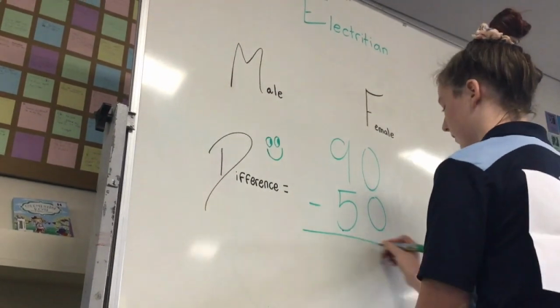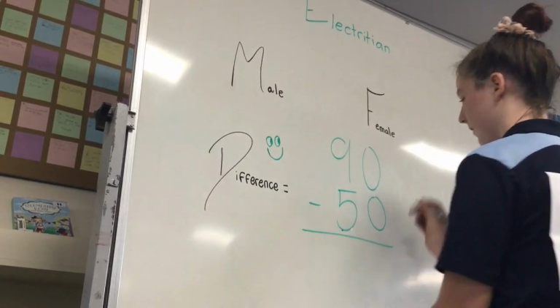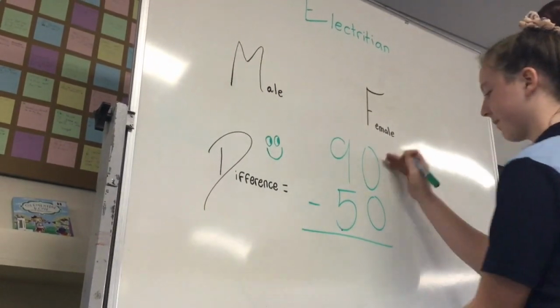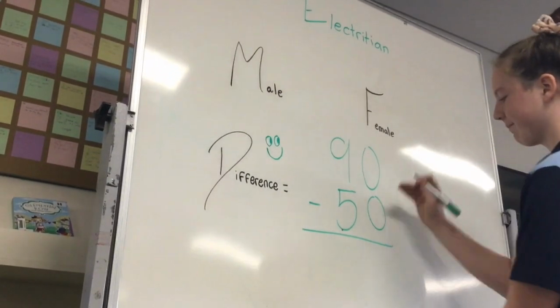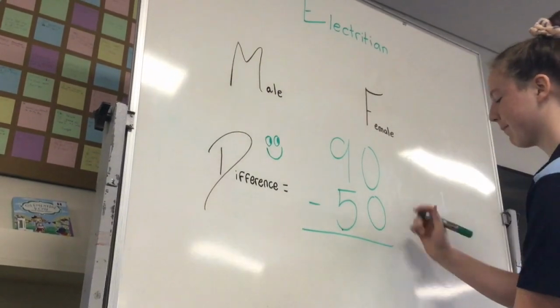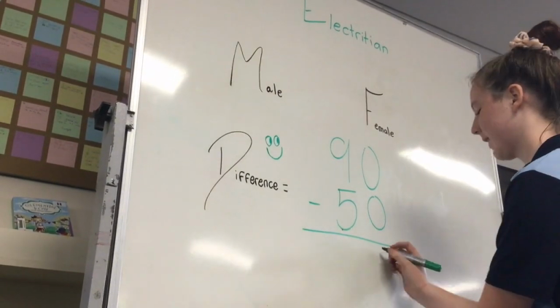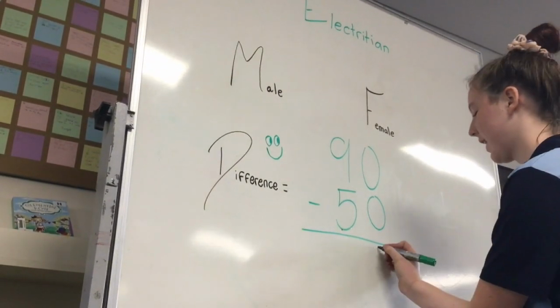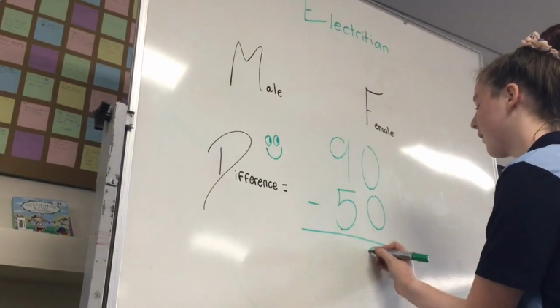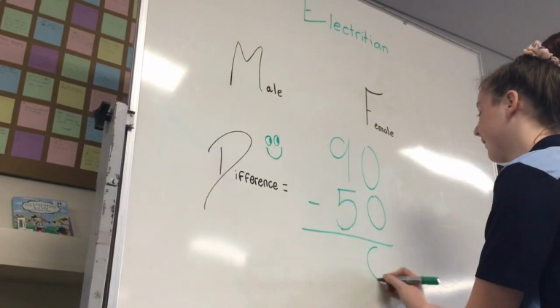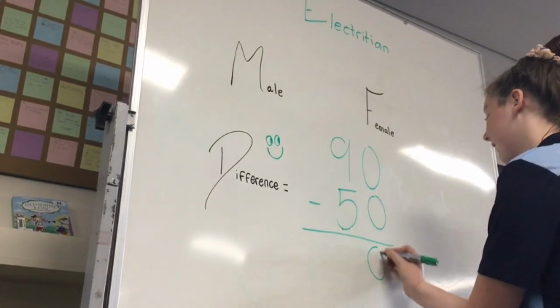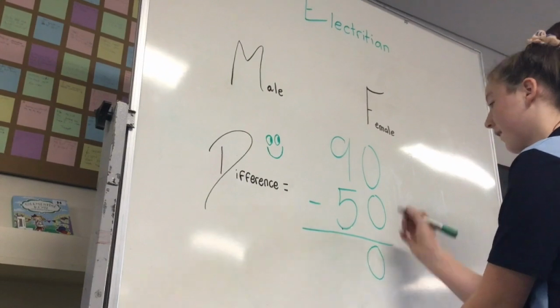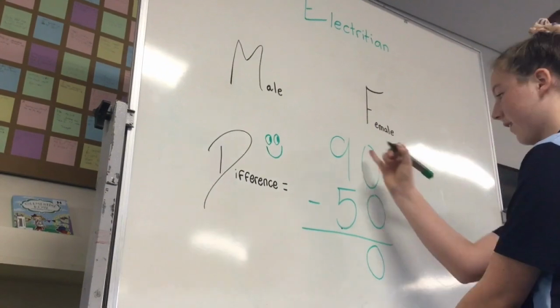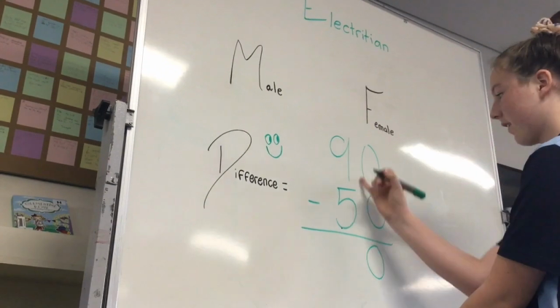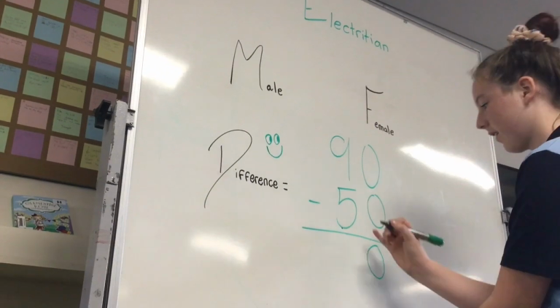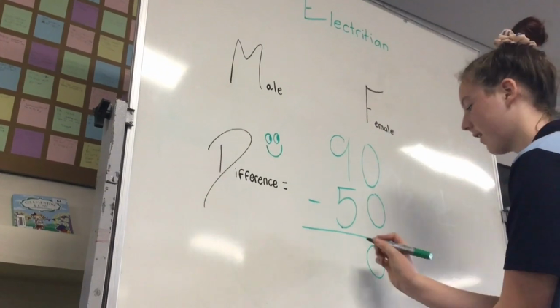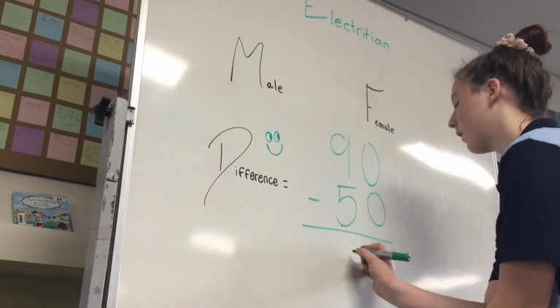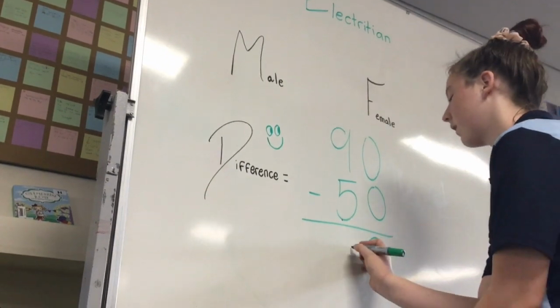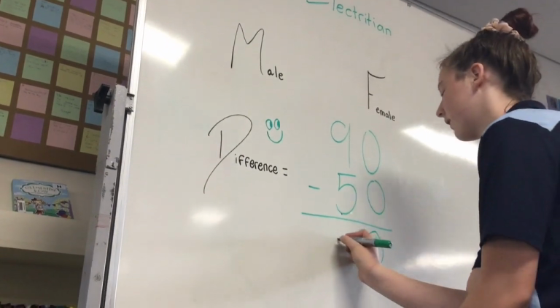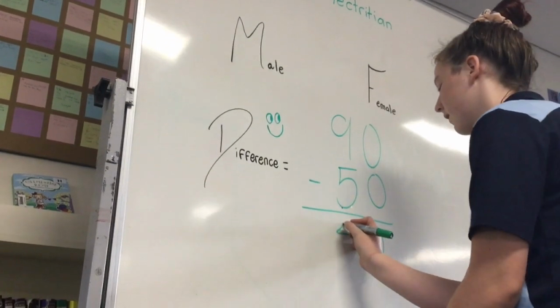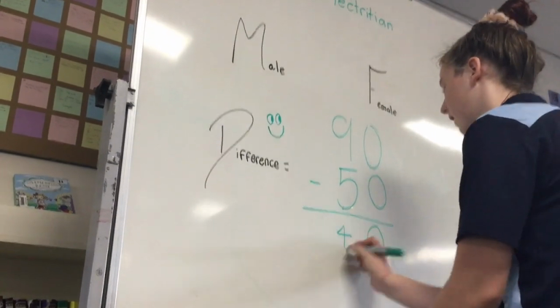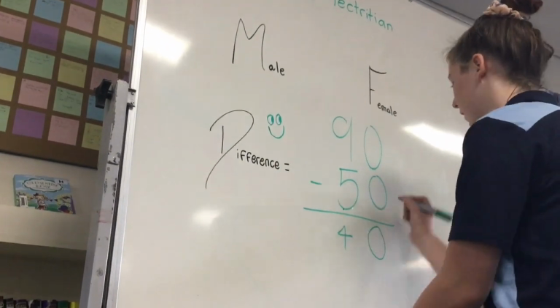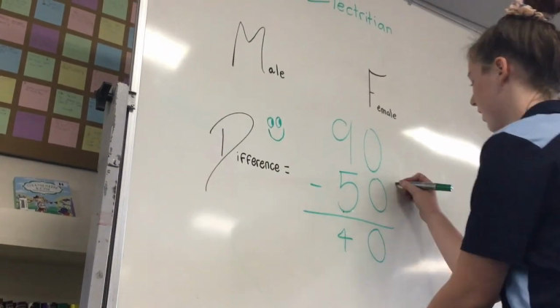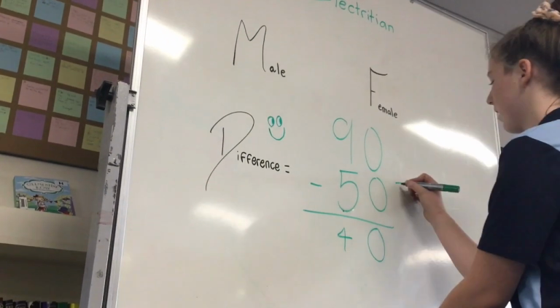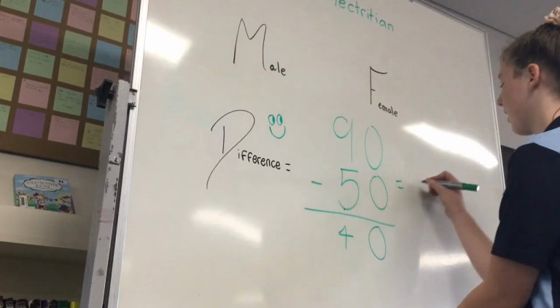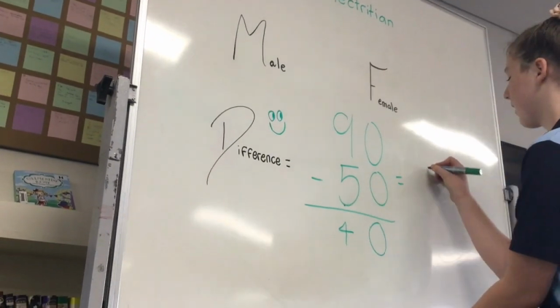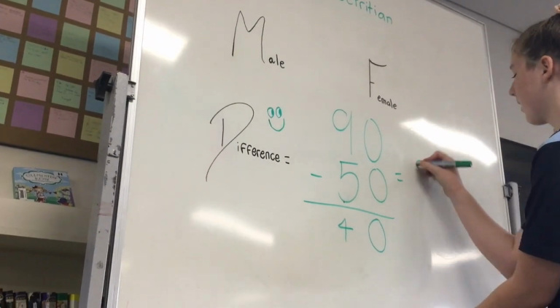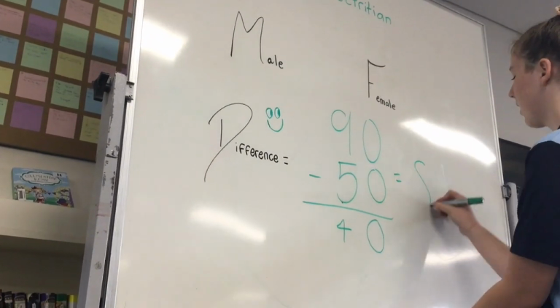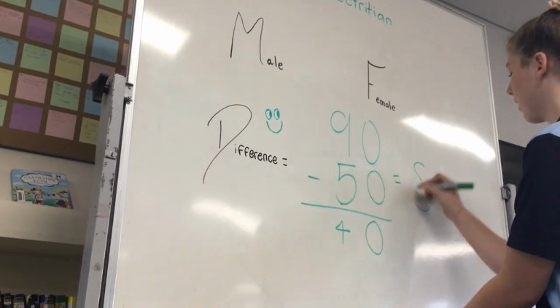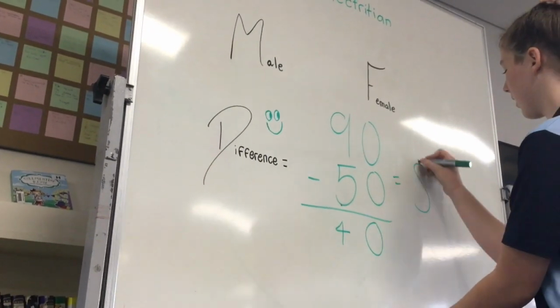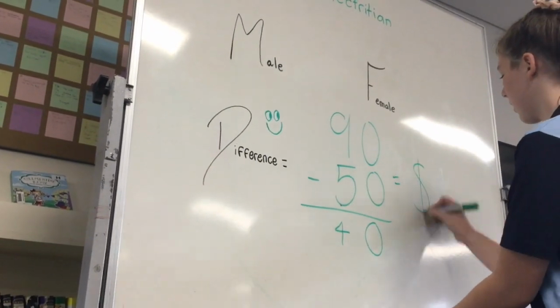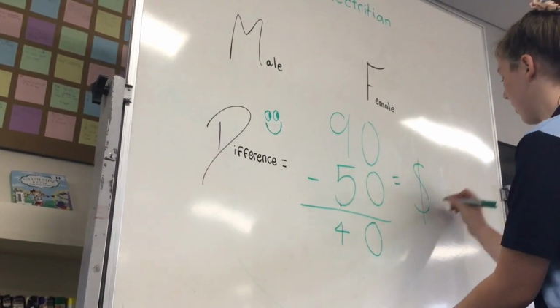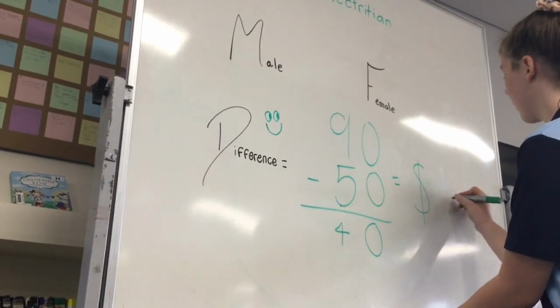If you take 50 from 90, it equals $40. So the difference between the two is $40.